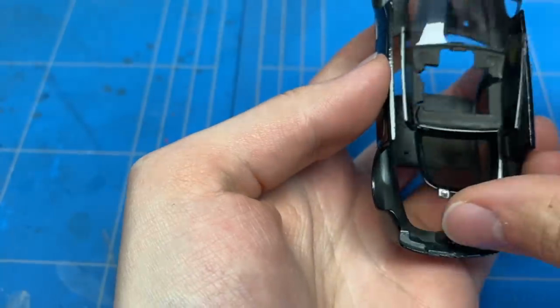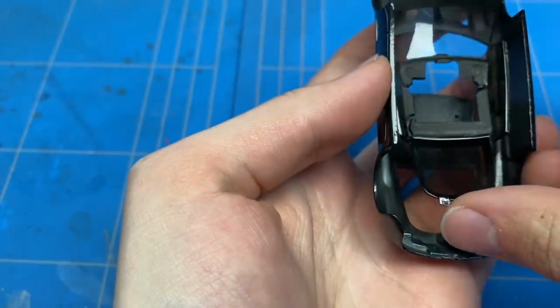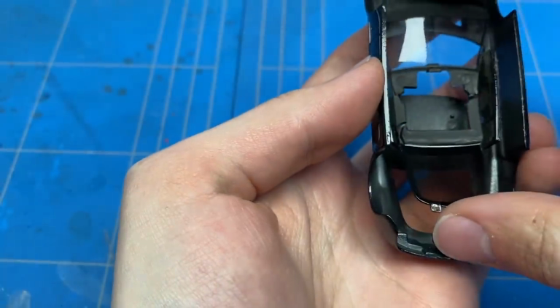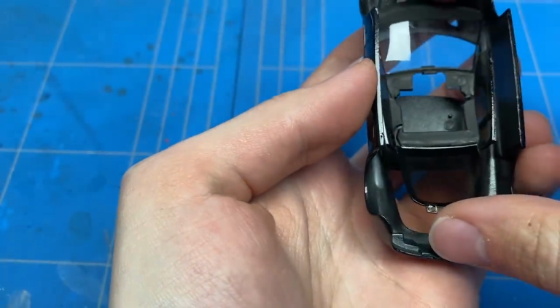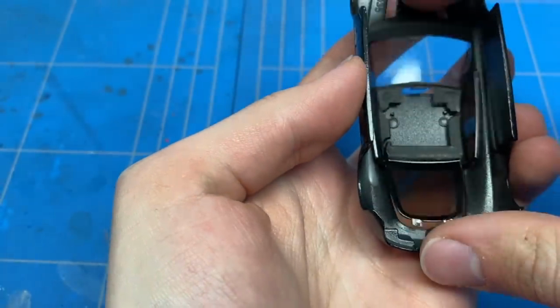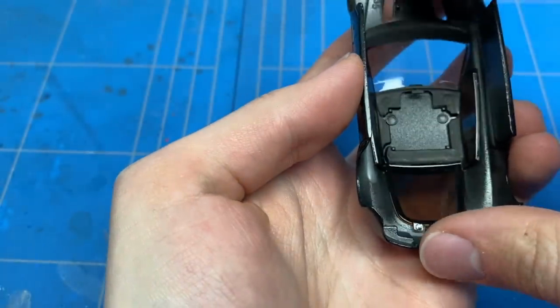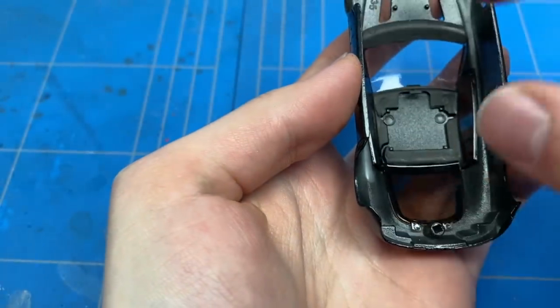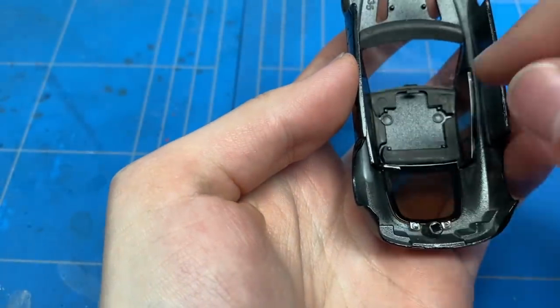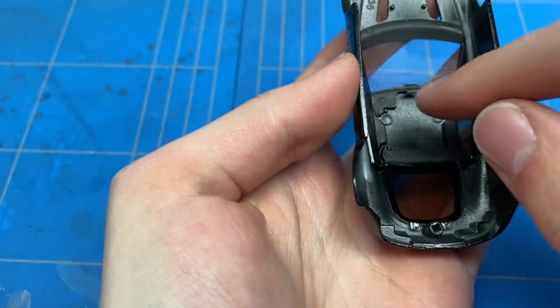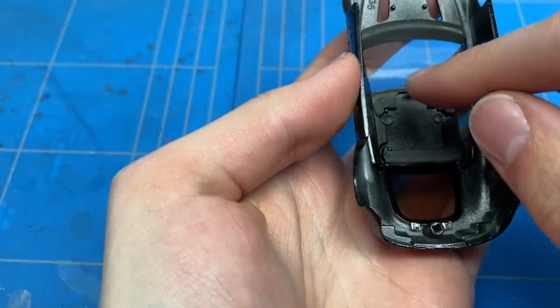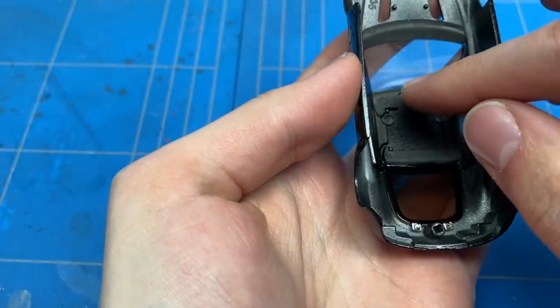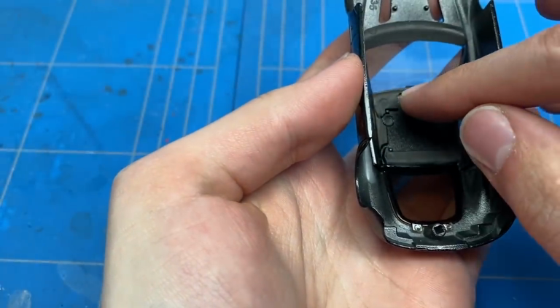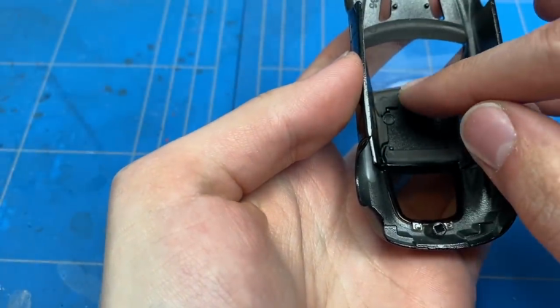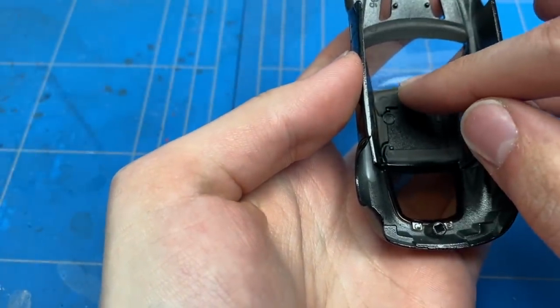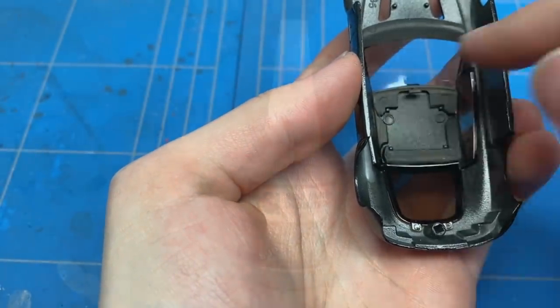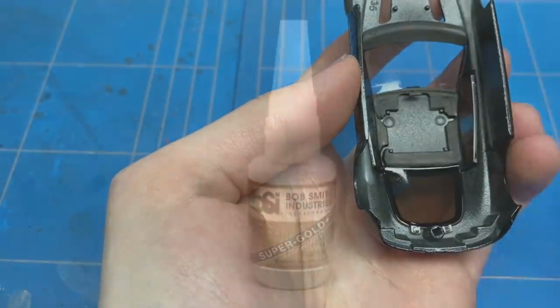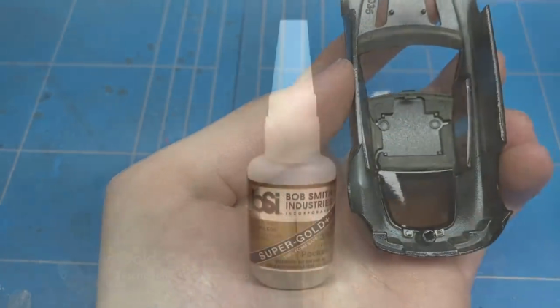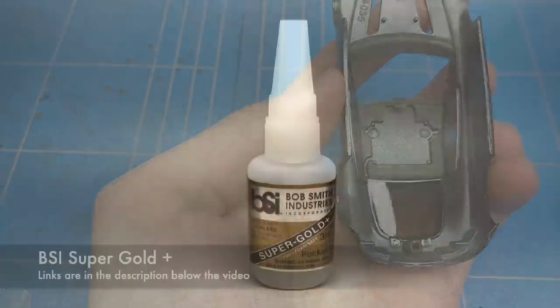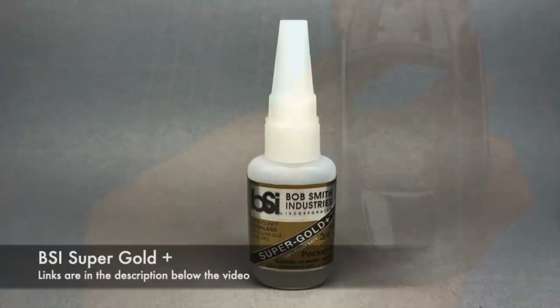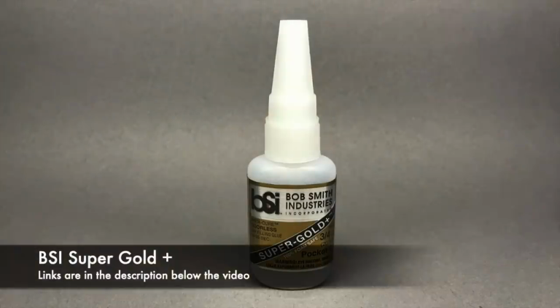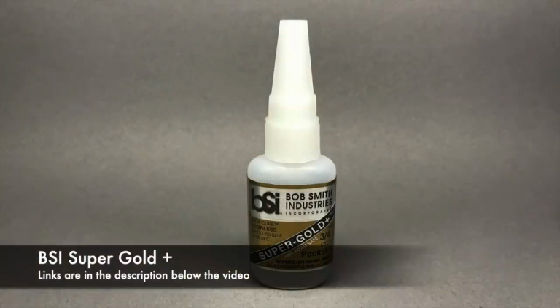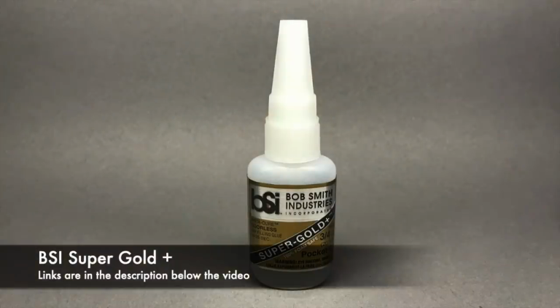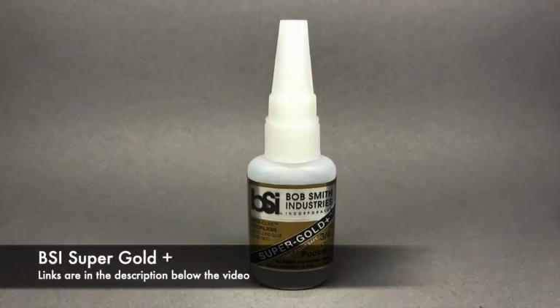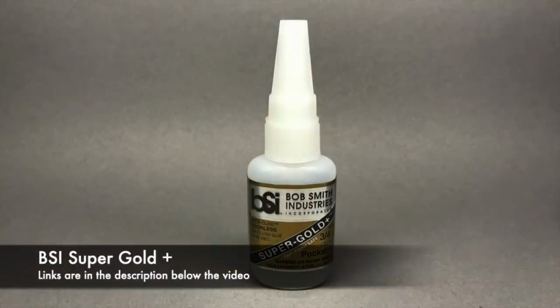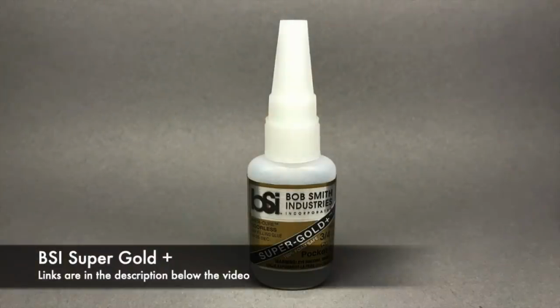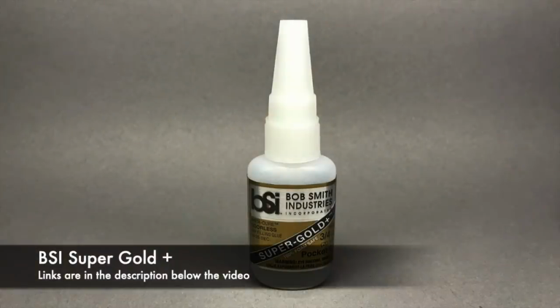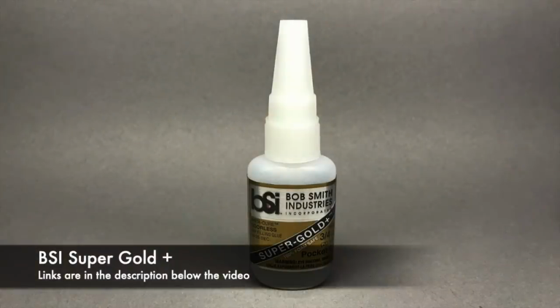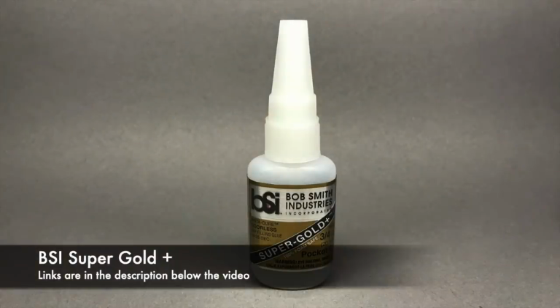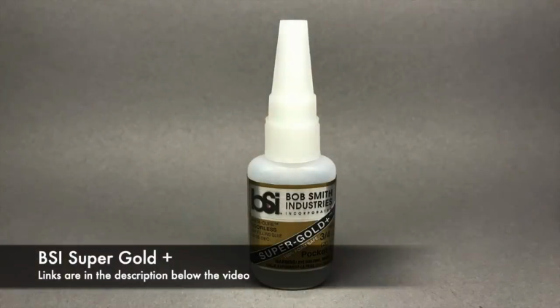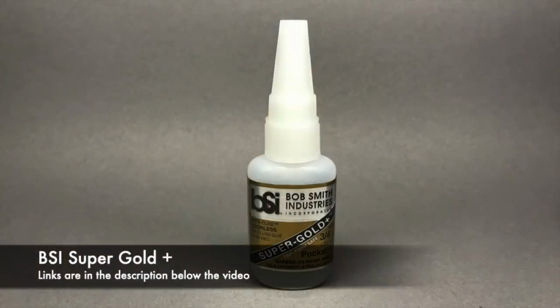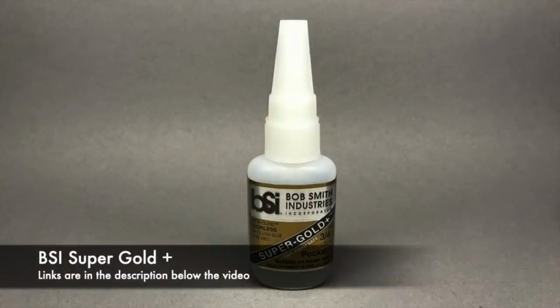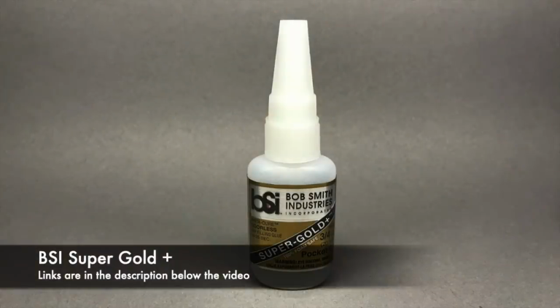With most of the modifications and the painting now done, I could move on to do some assembly.